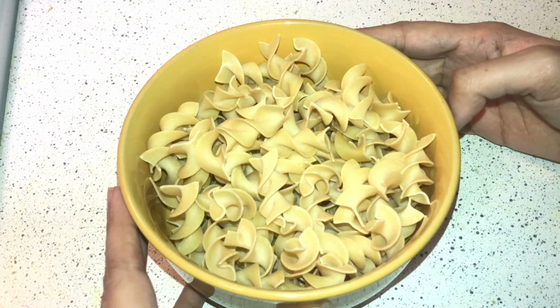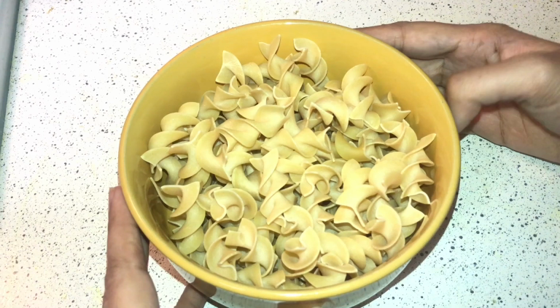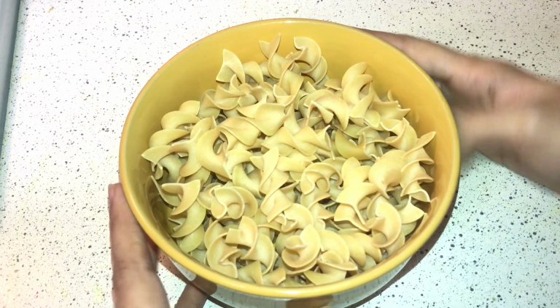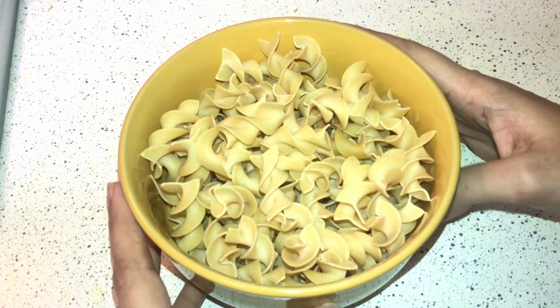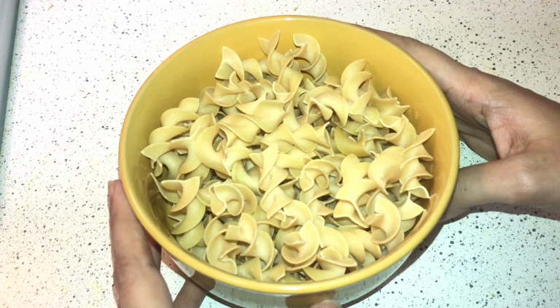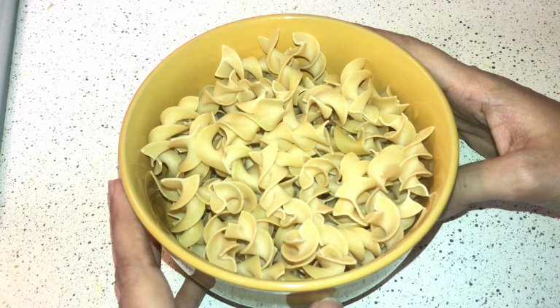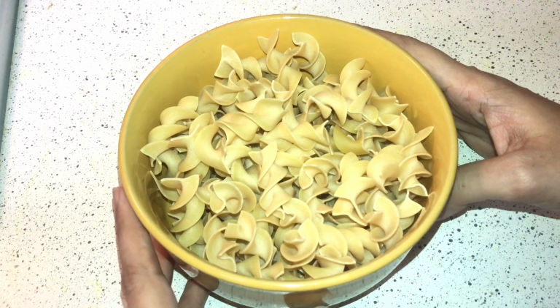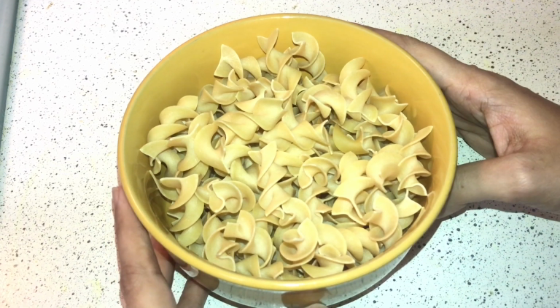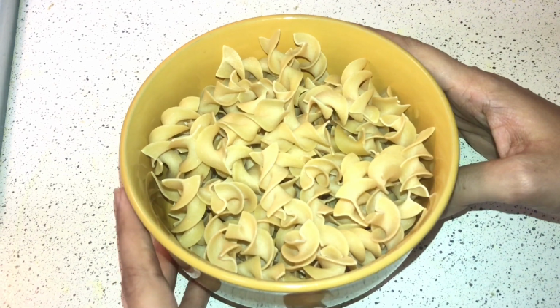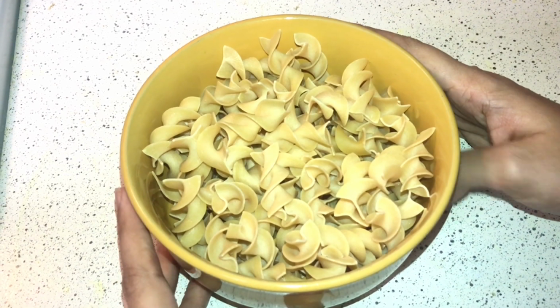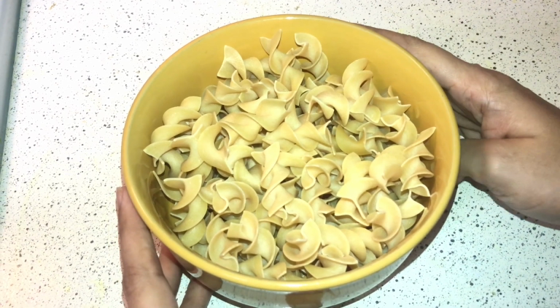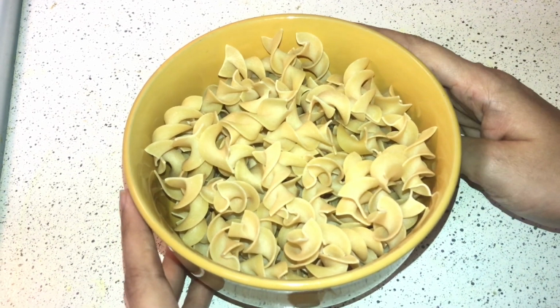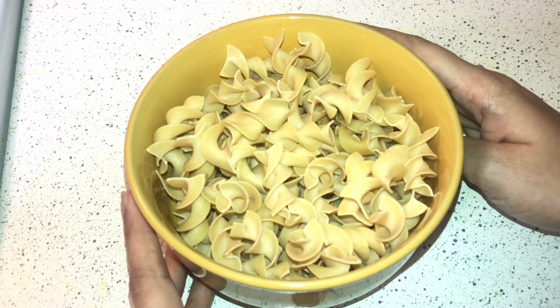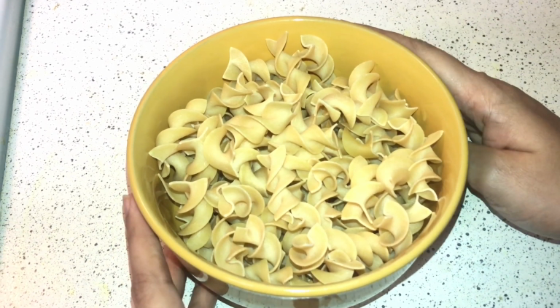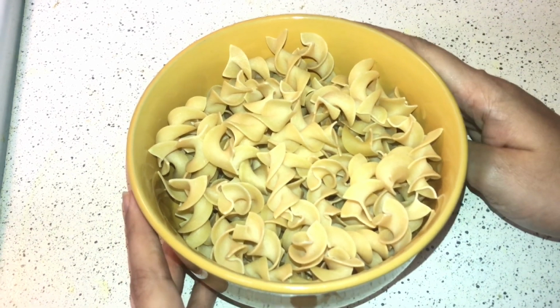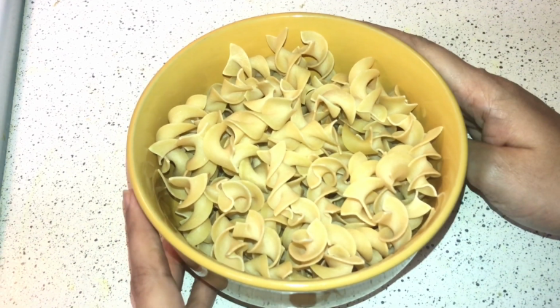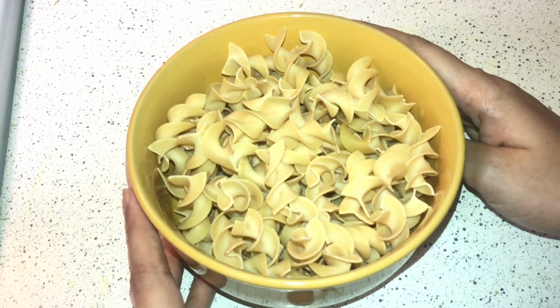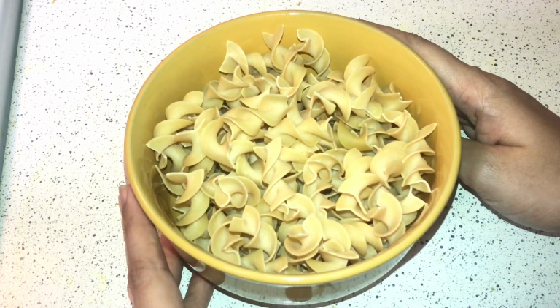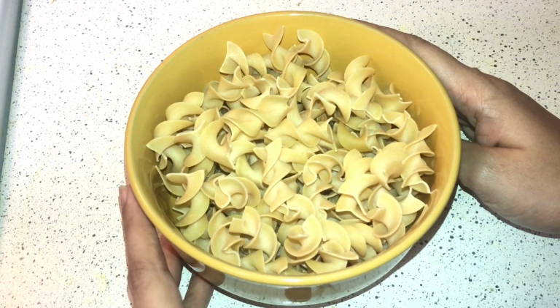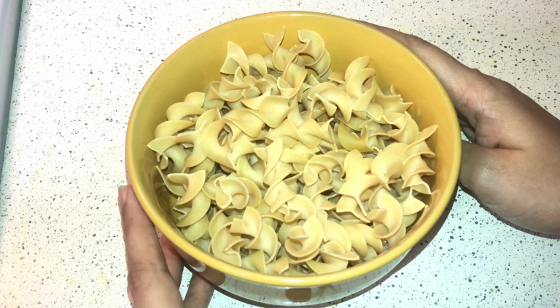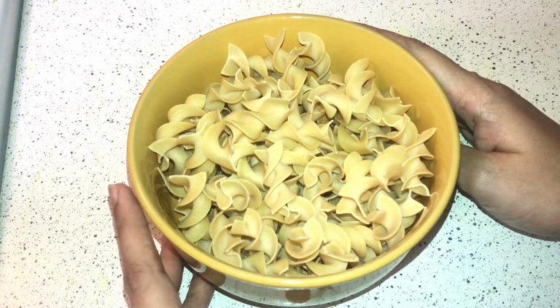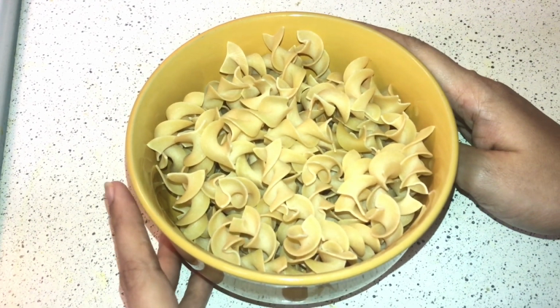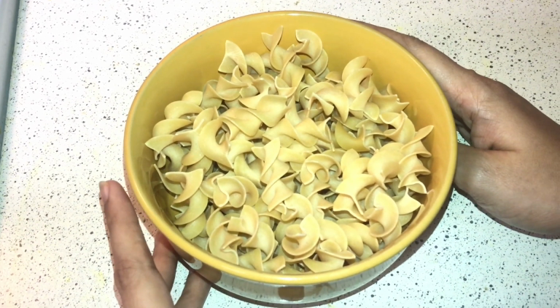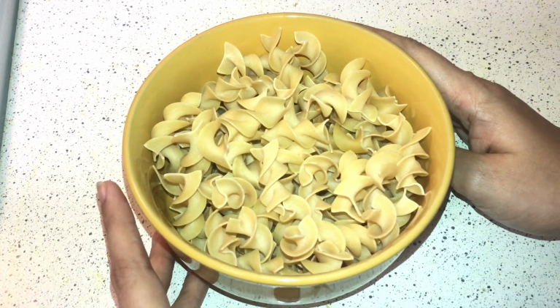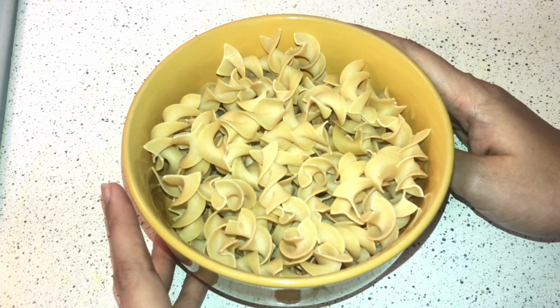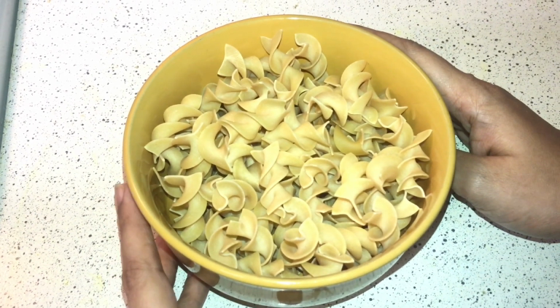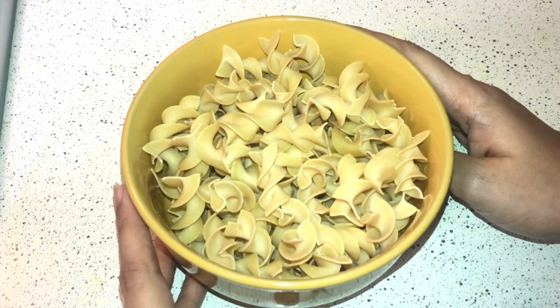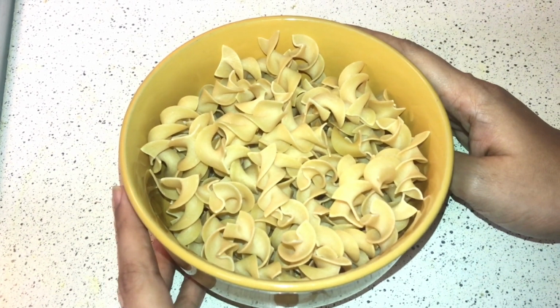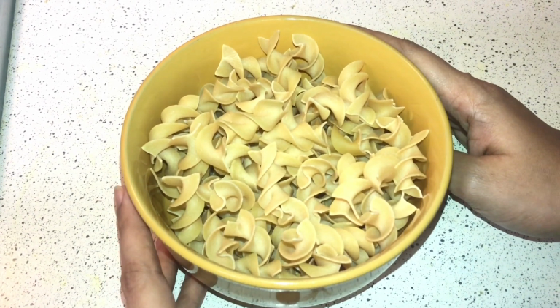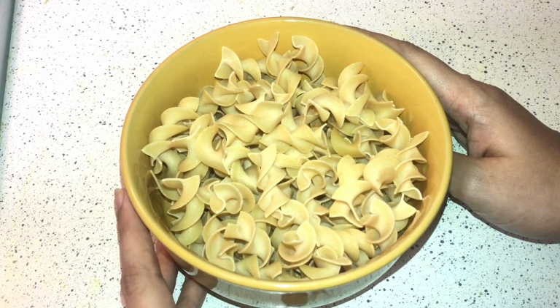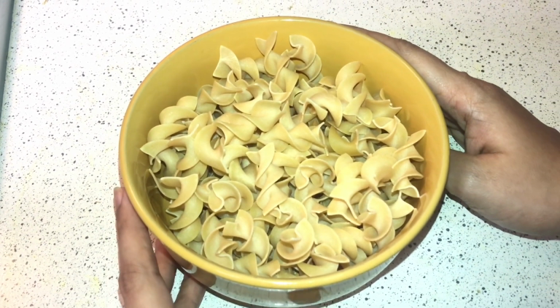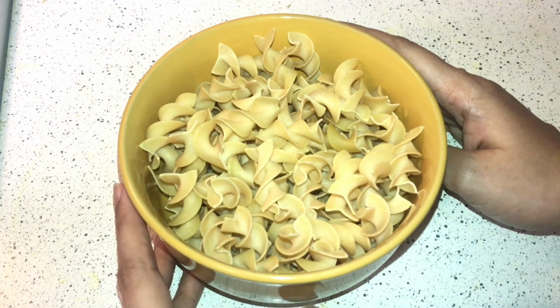Hello friends, welcome back to my channel. Today I am going to make spicy masala pasta.